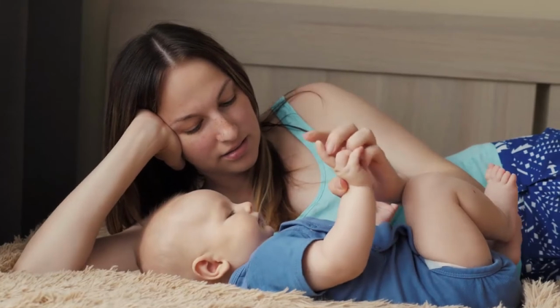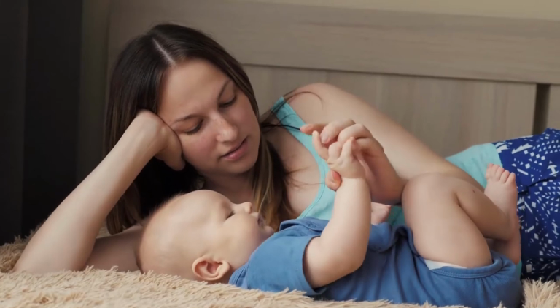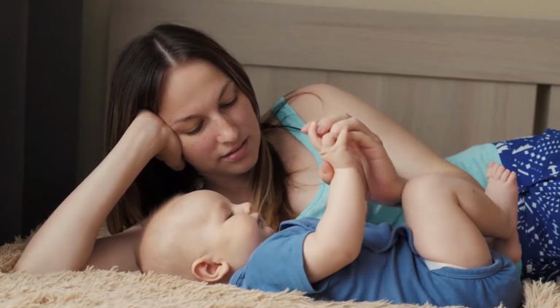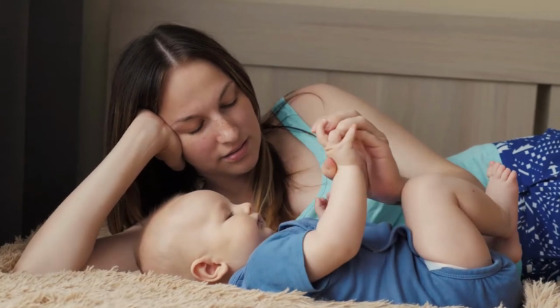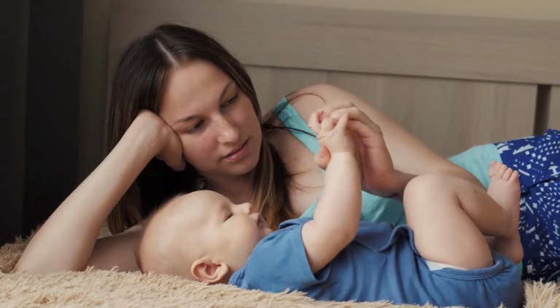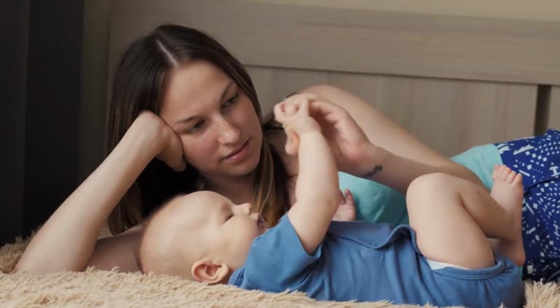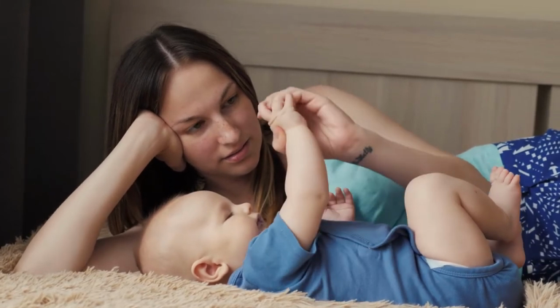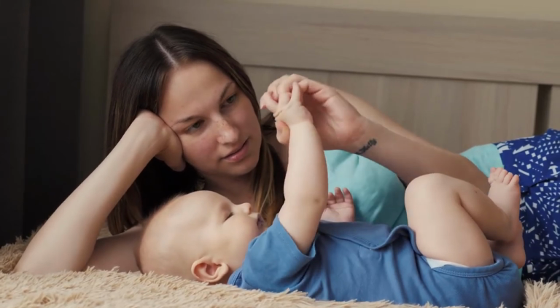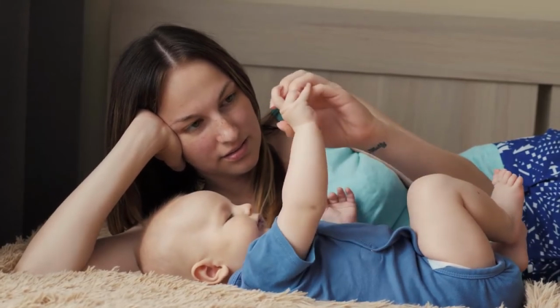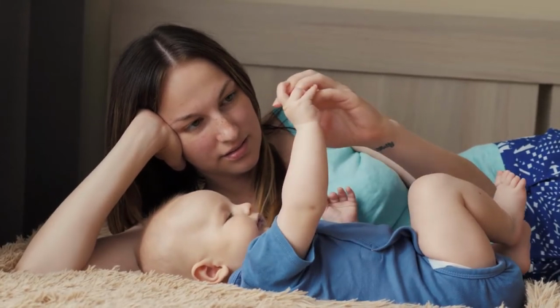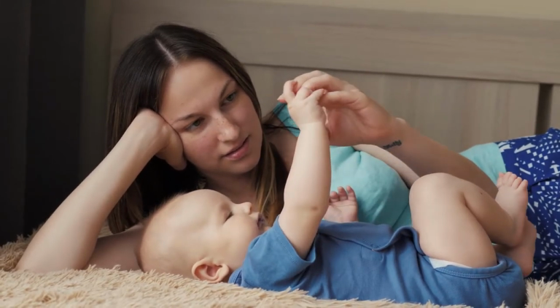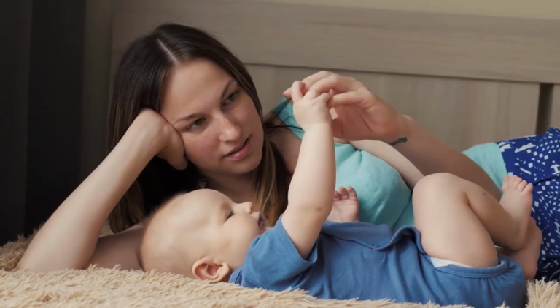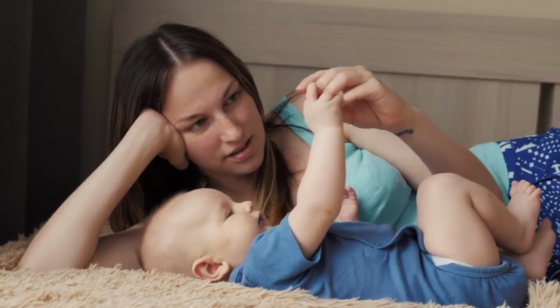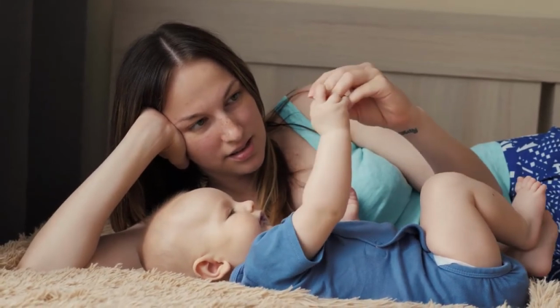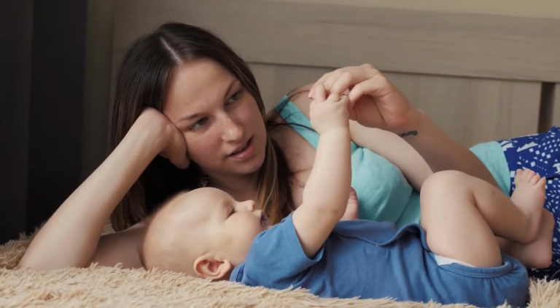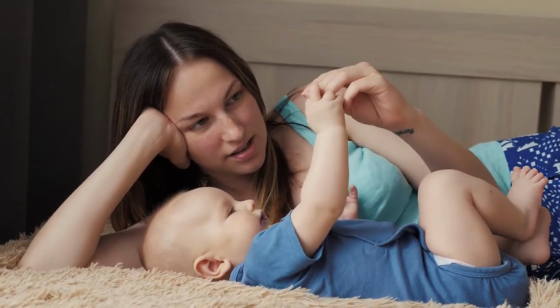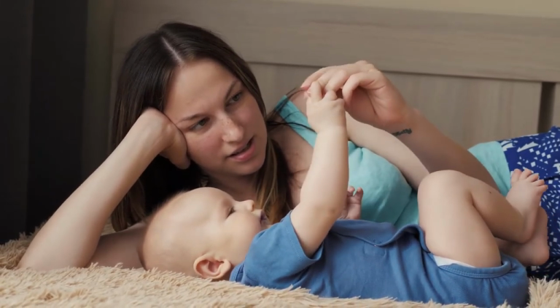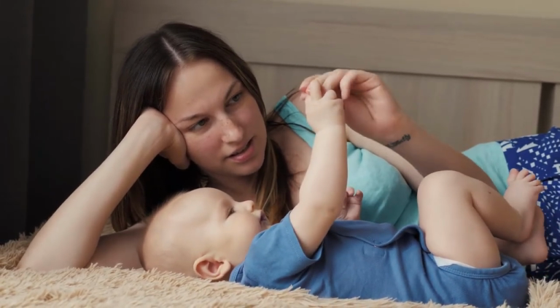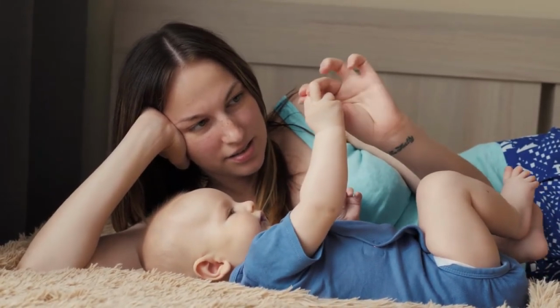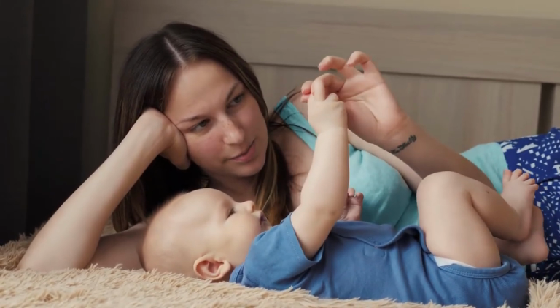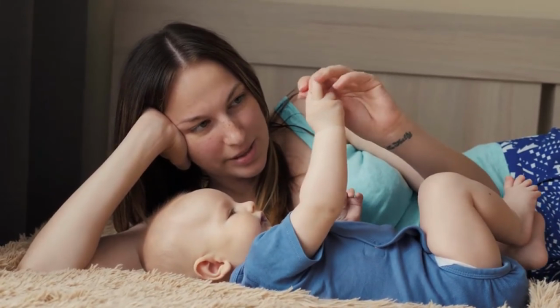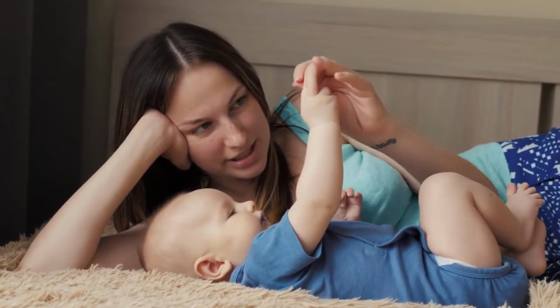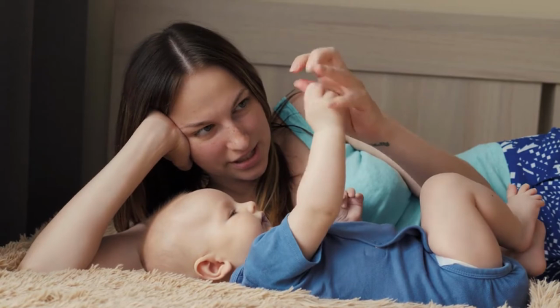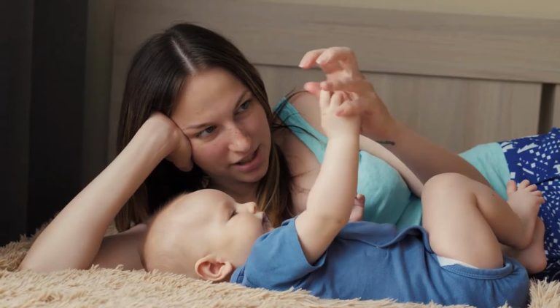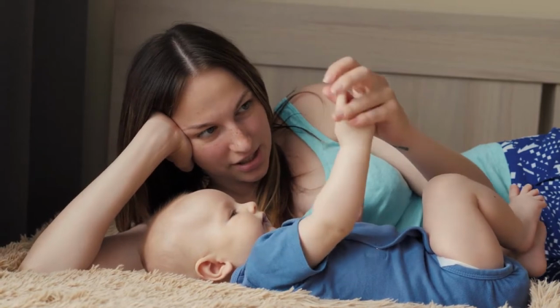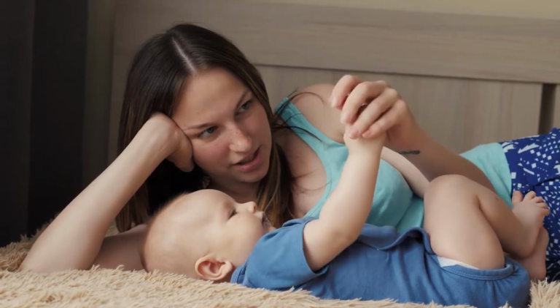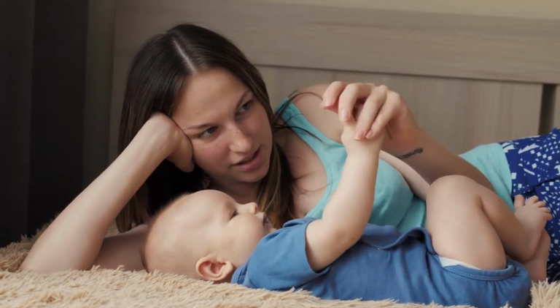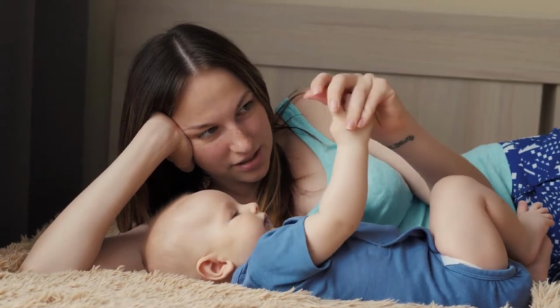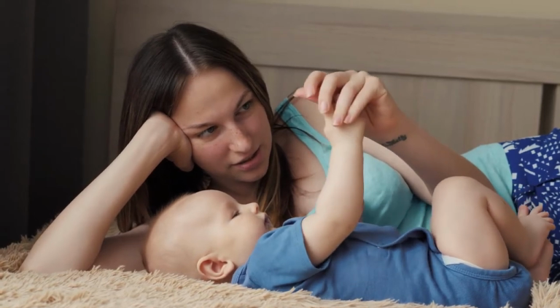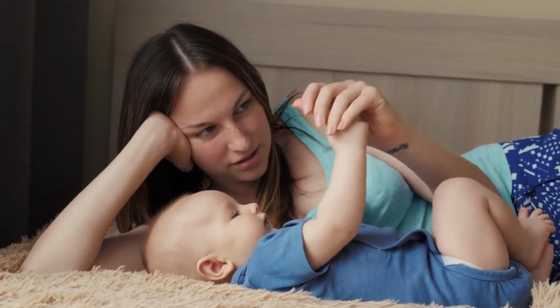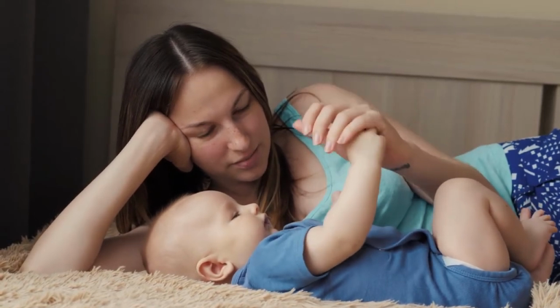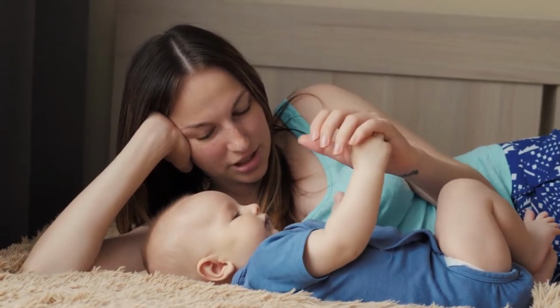Can be used to carry pacifier clips, pacifier holders, soothe pacifiers, and other small stuff.